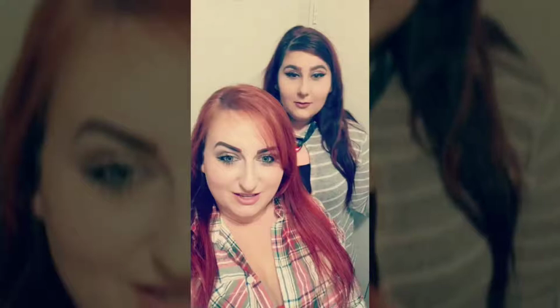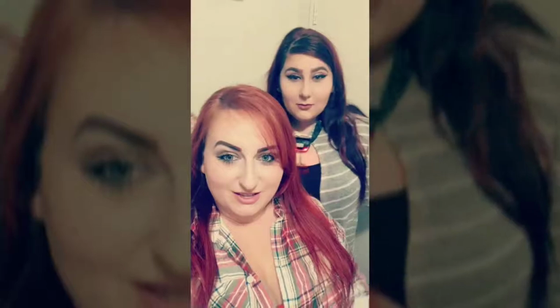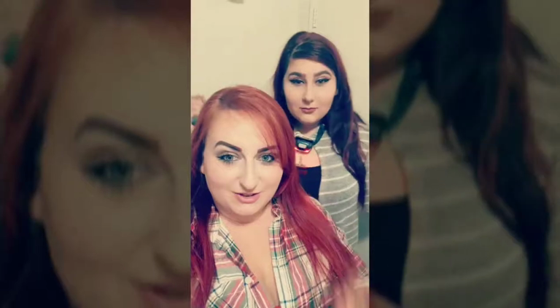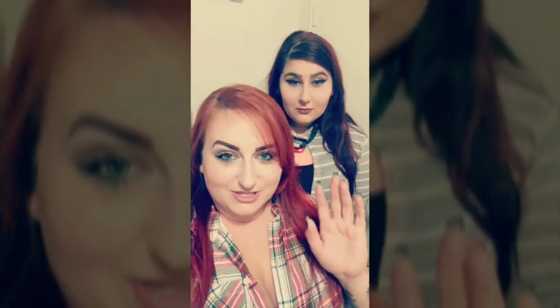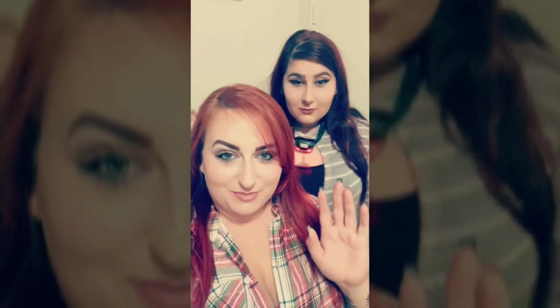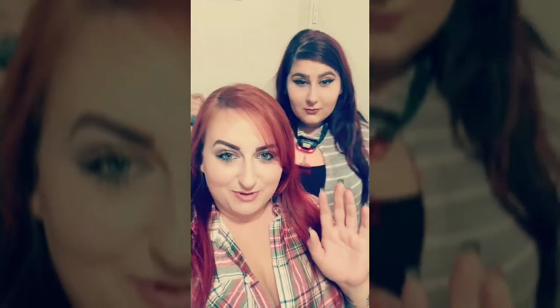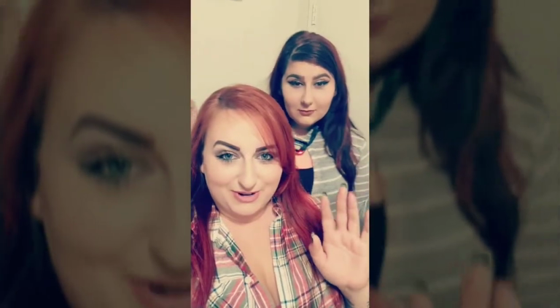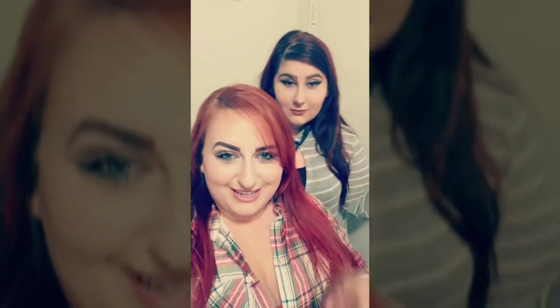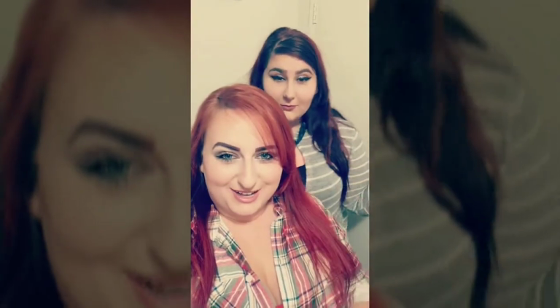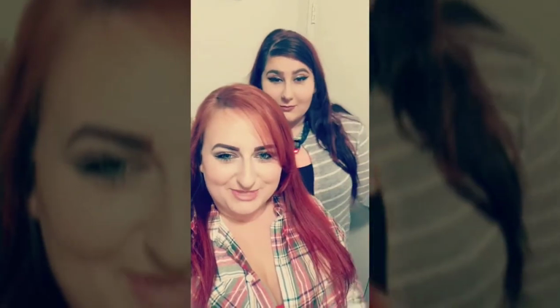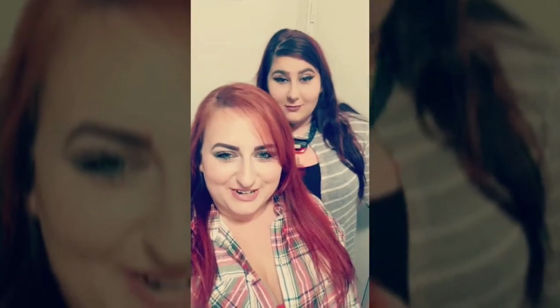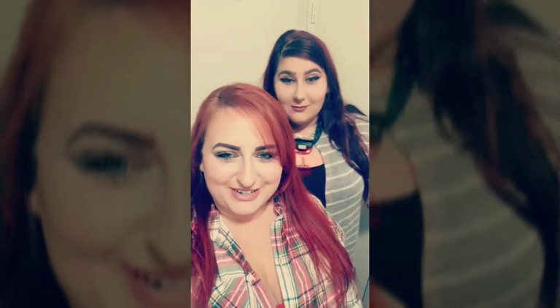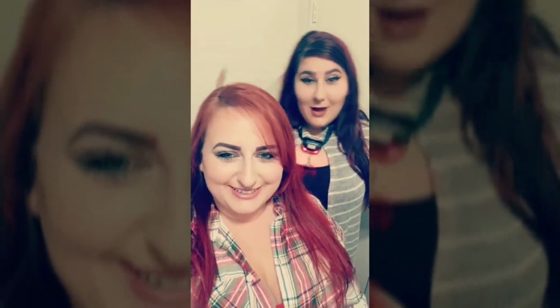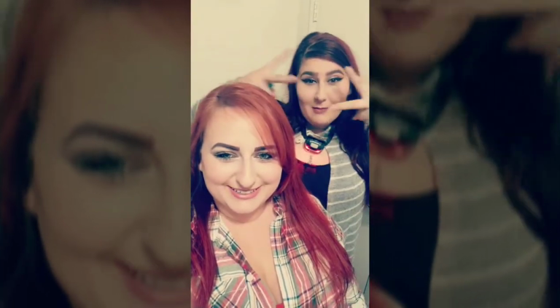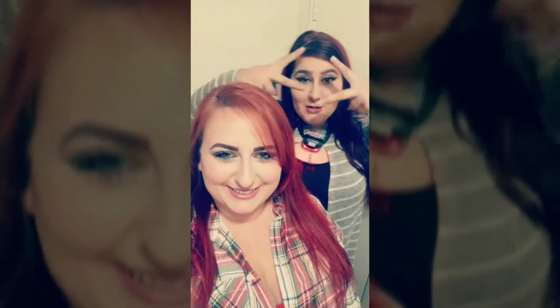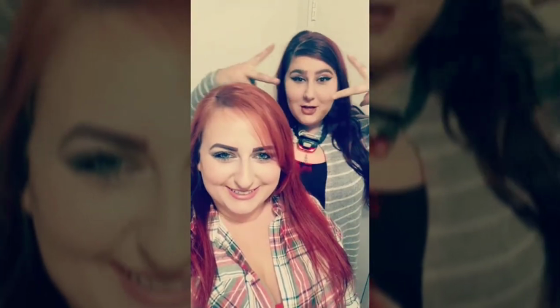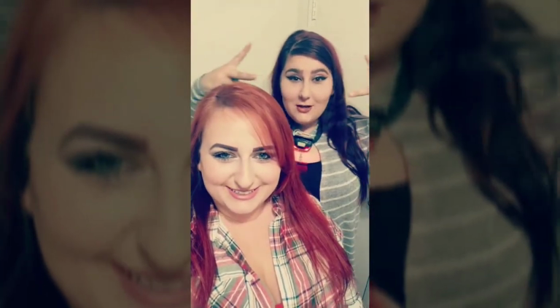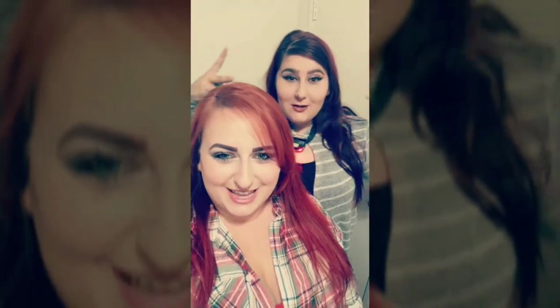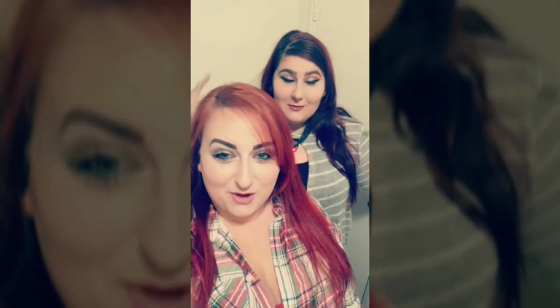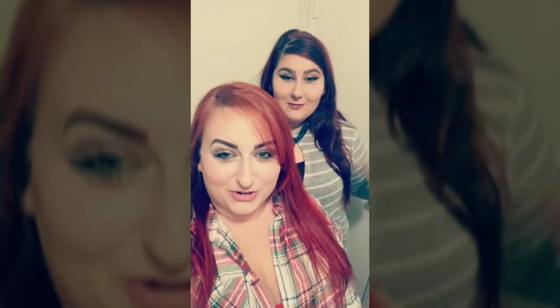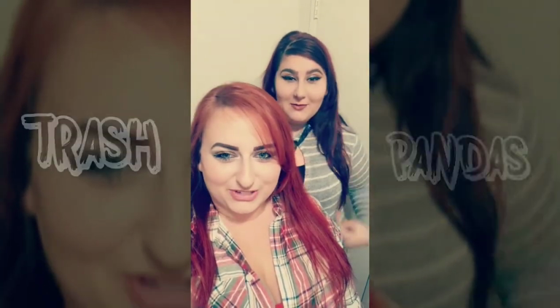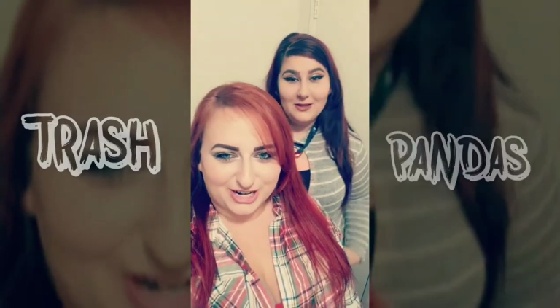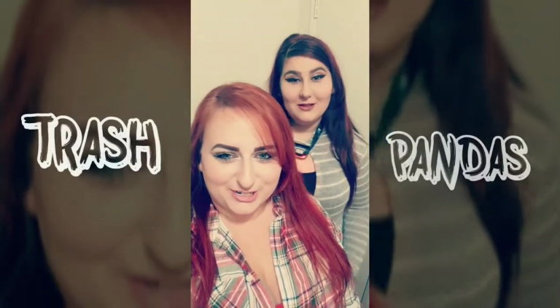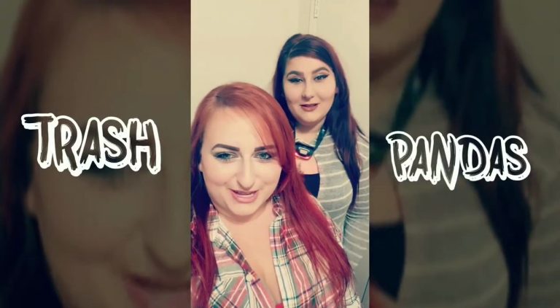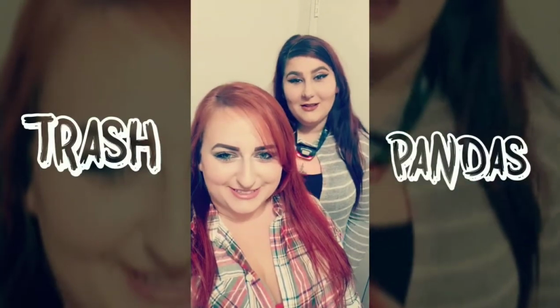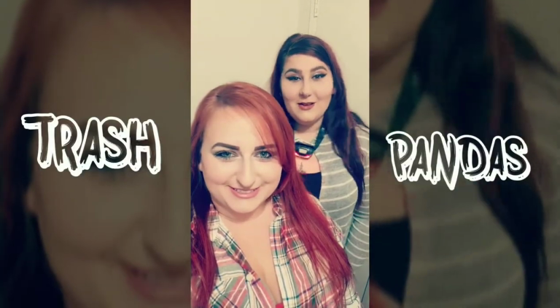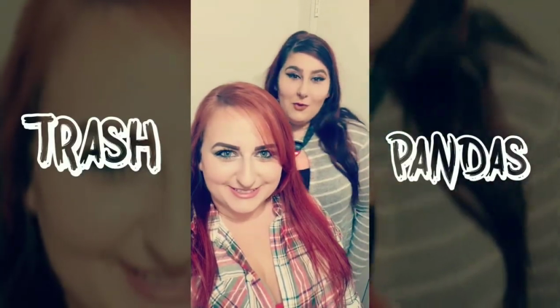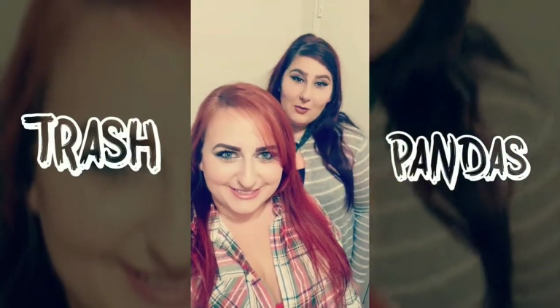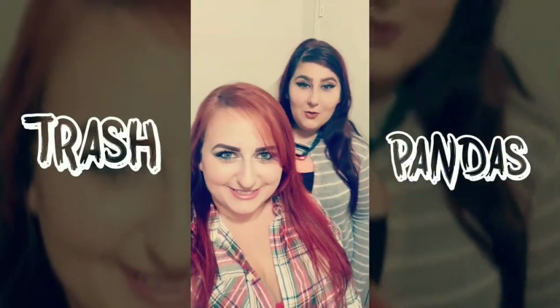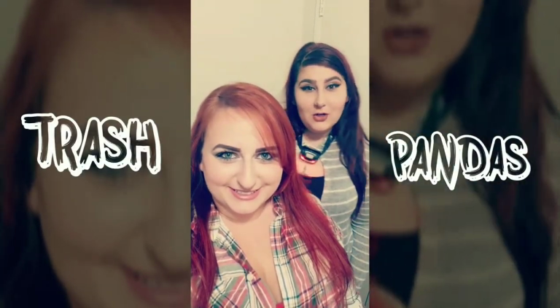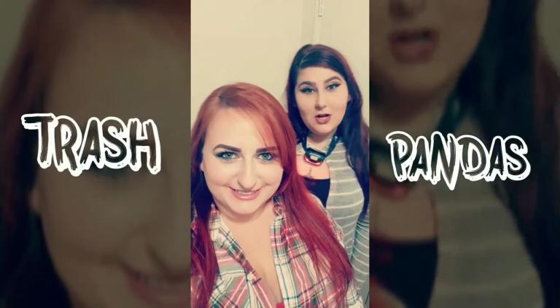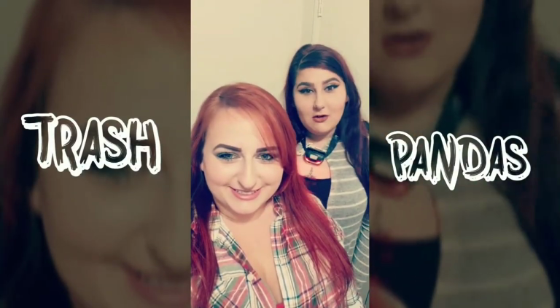What's up everybody? I'm Terry. I'm Misty. And we're the Trash Pandas. Welcome to our team.